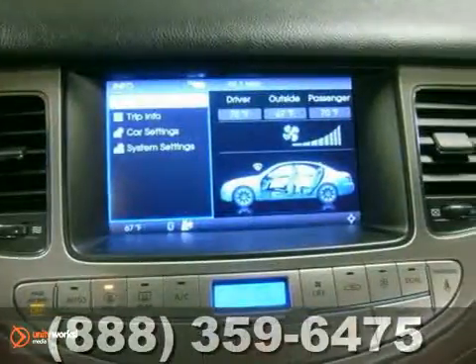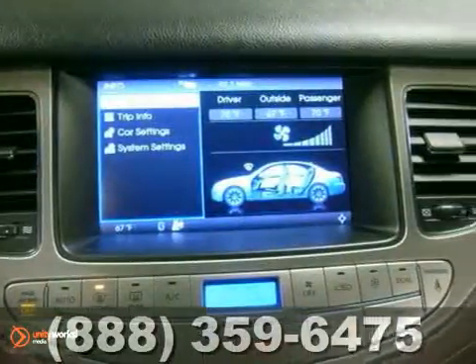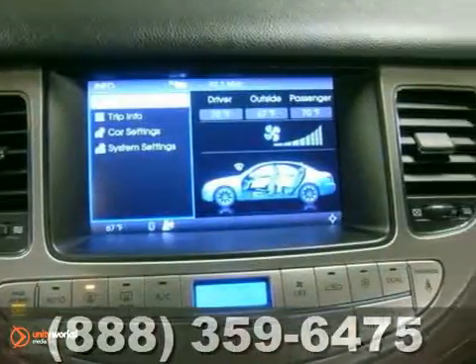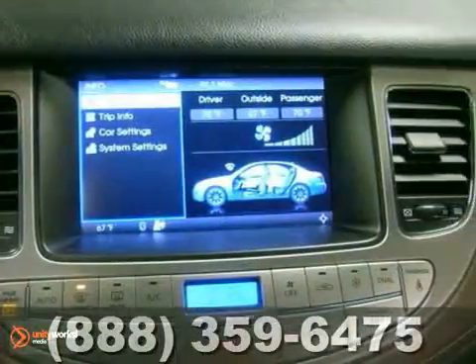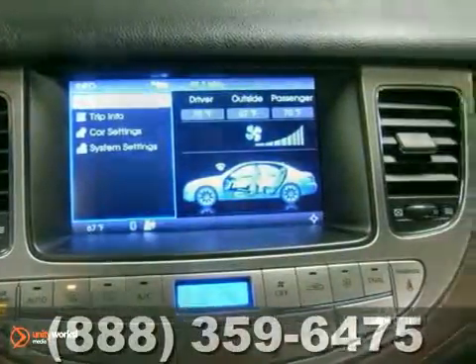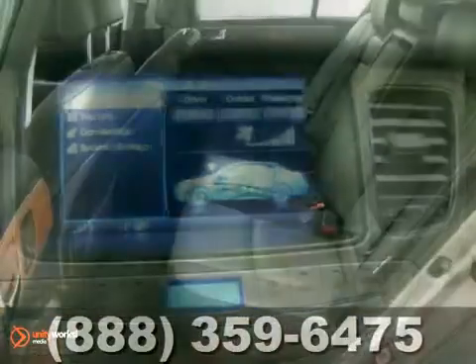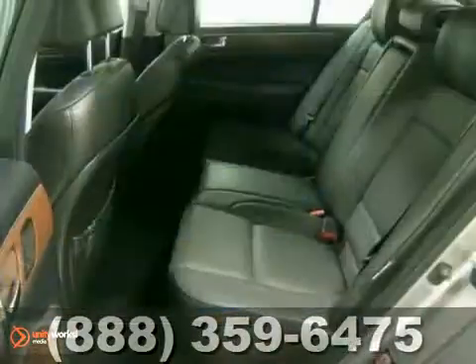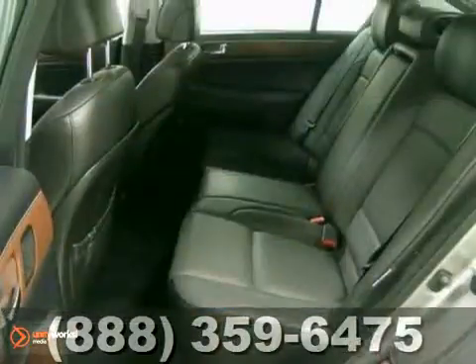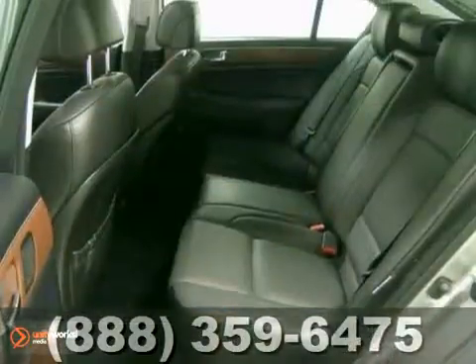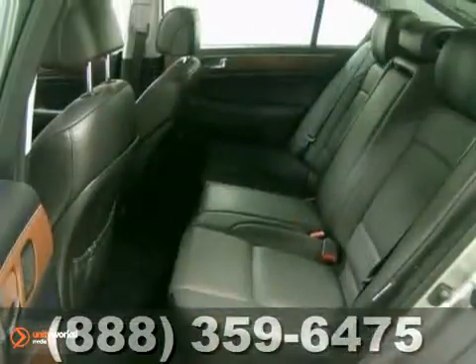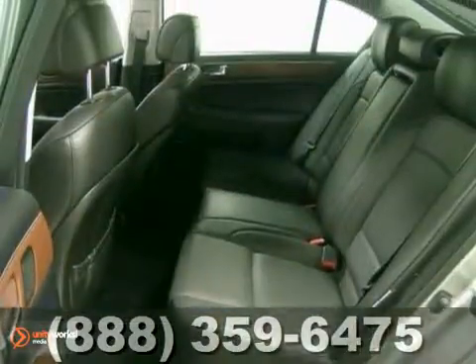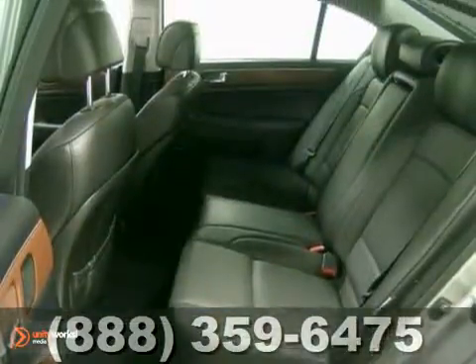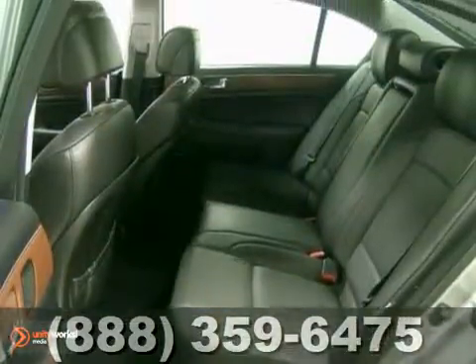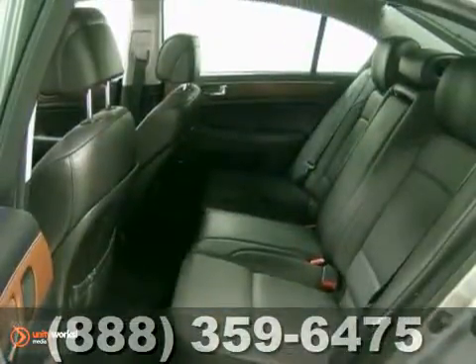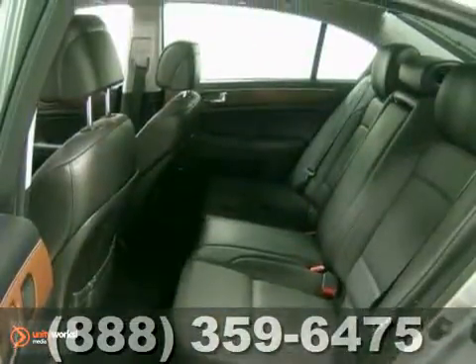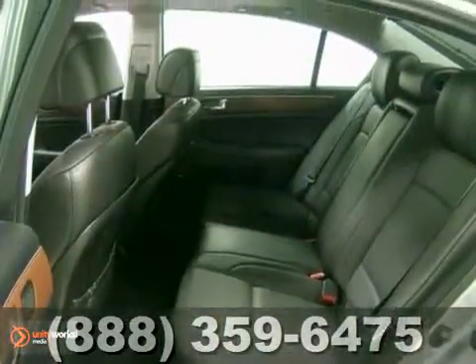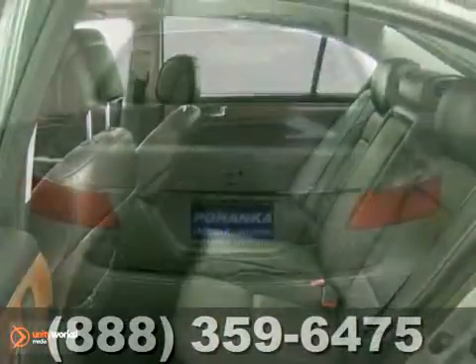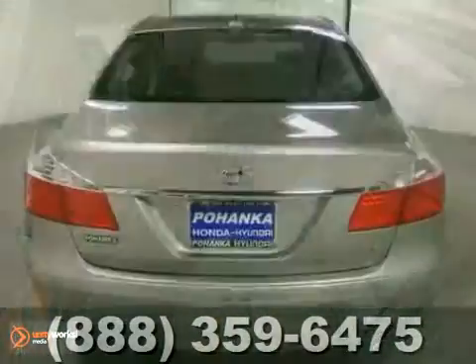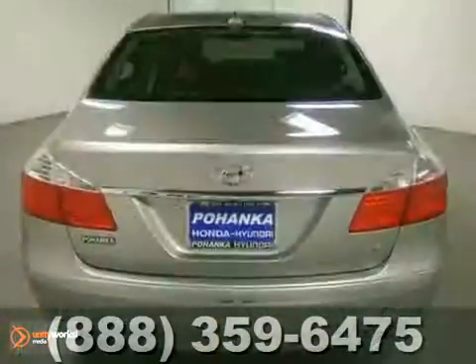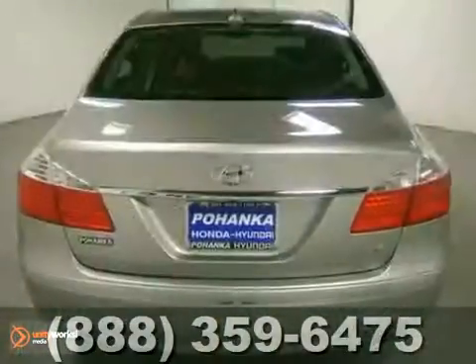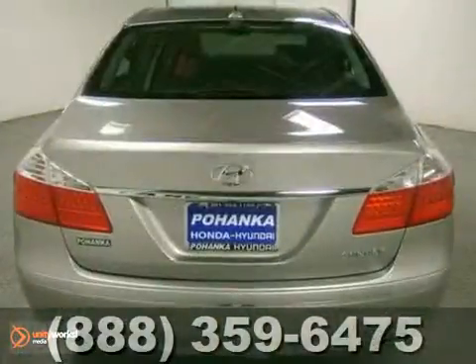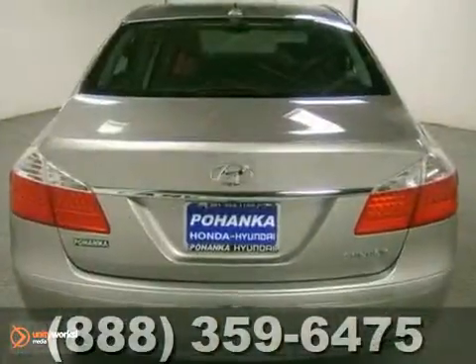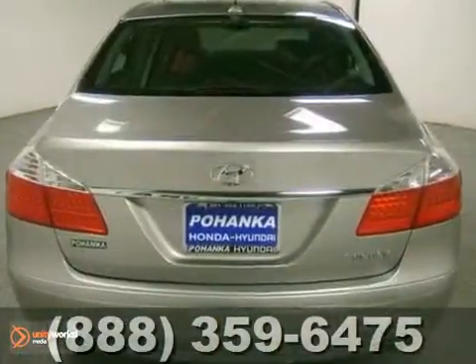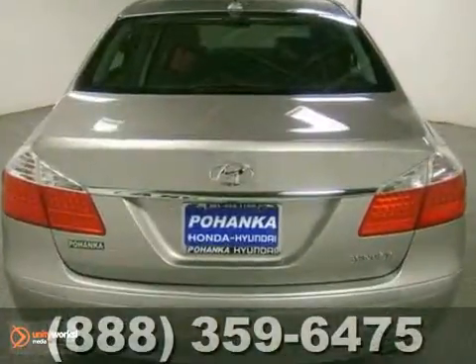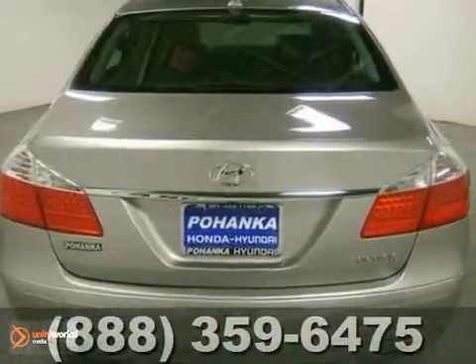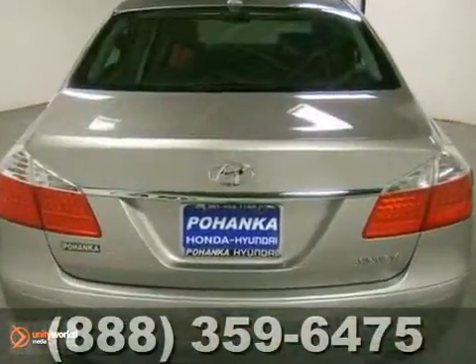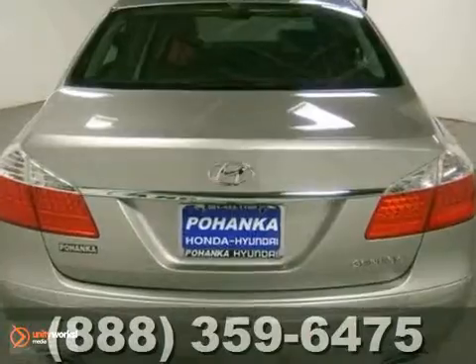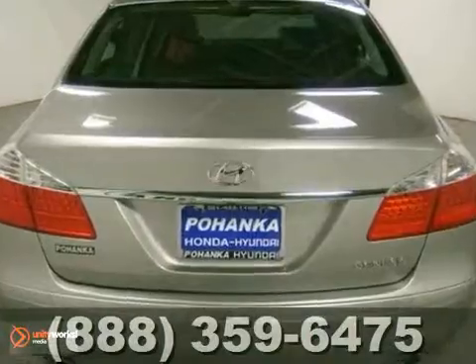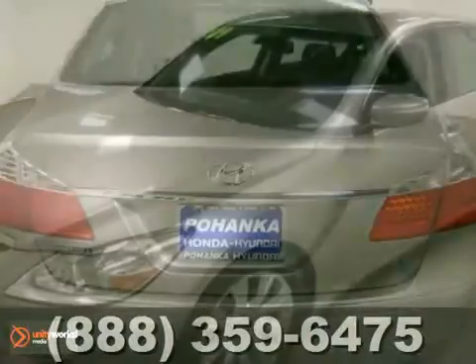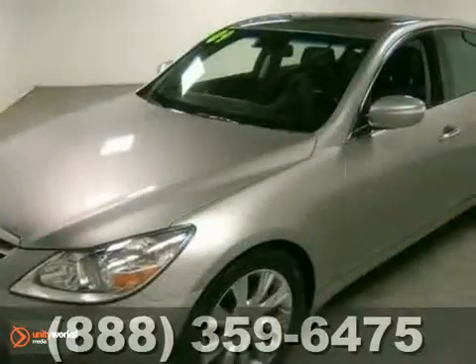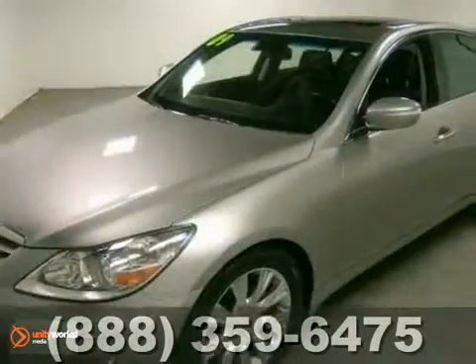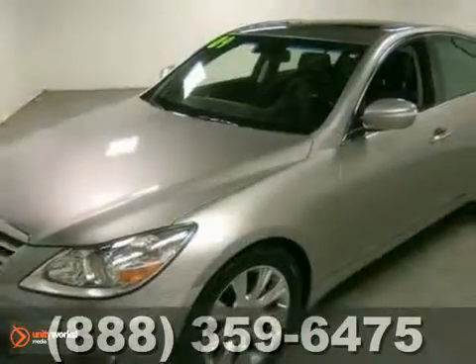And with power locks and windows and heated leather seats, it won't be here long. Come in for a test drive.